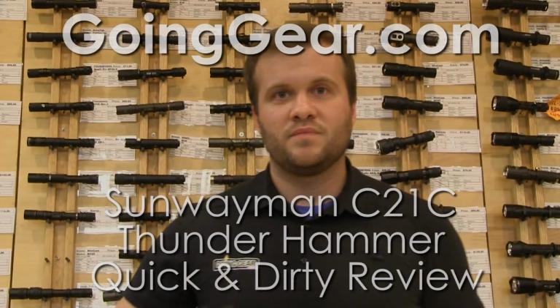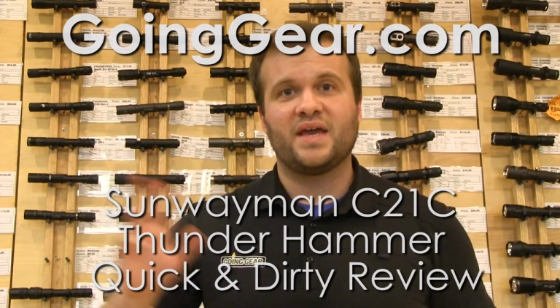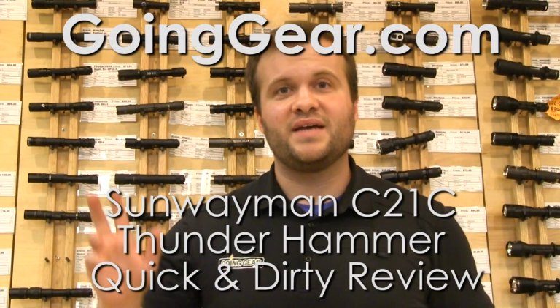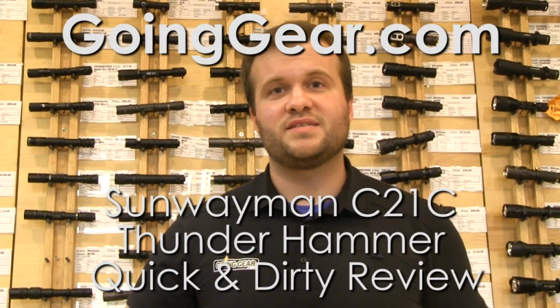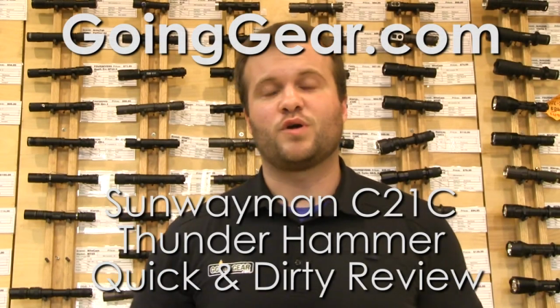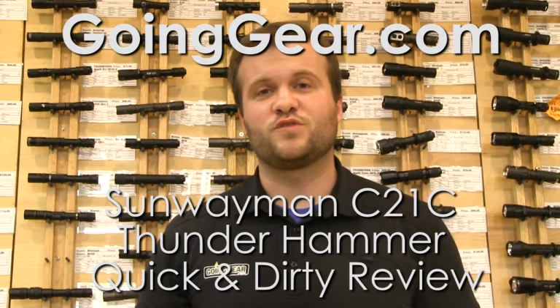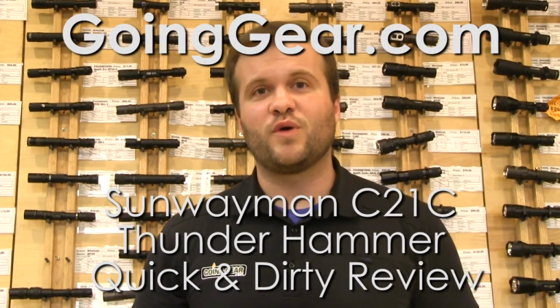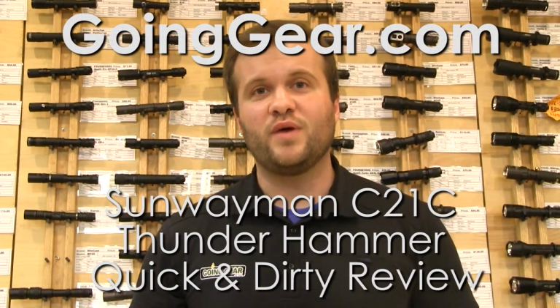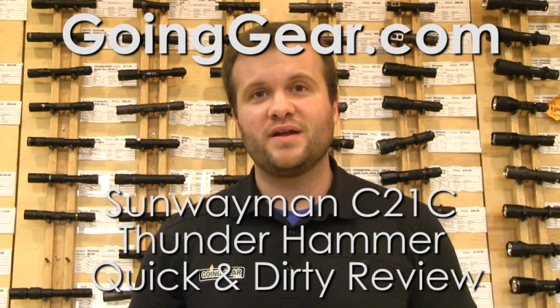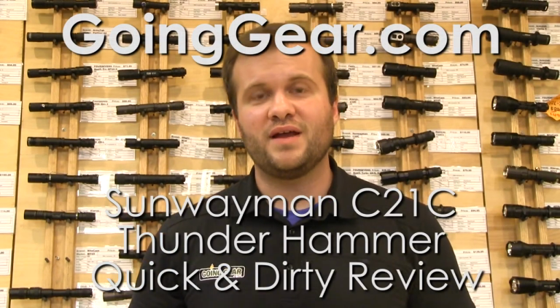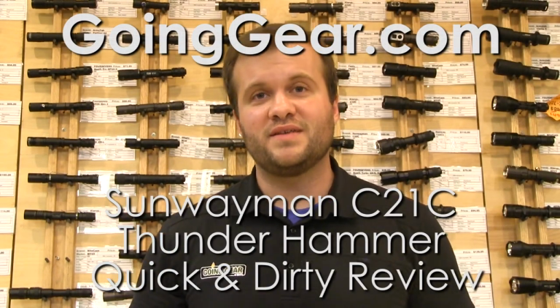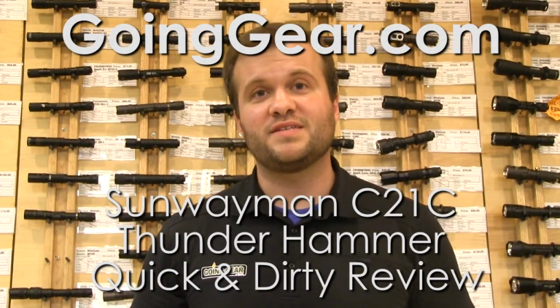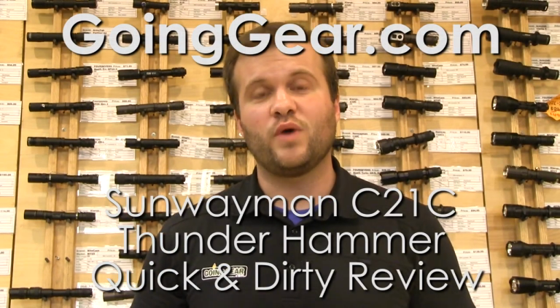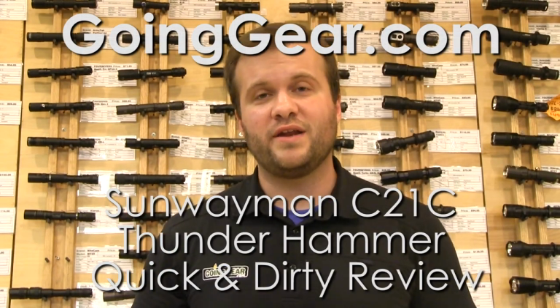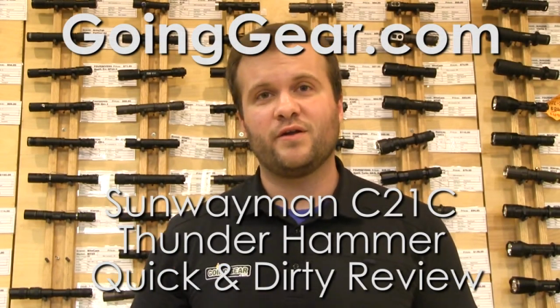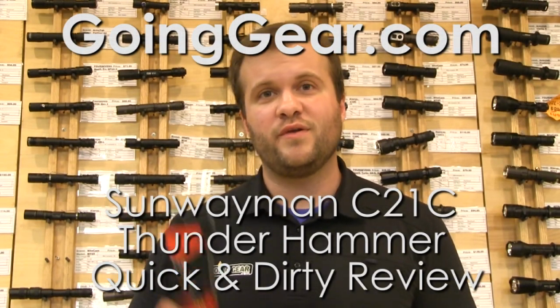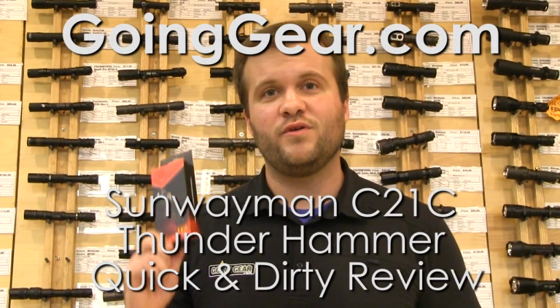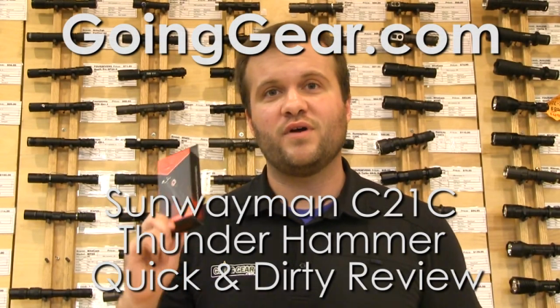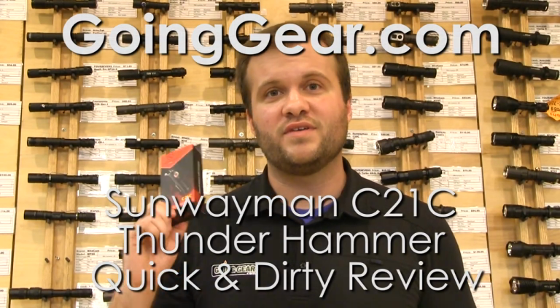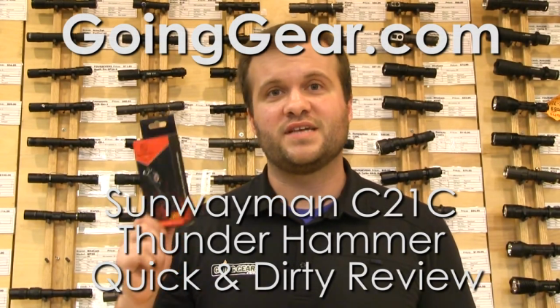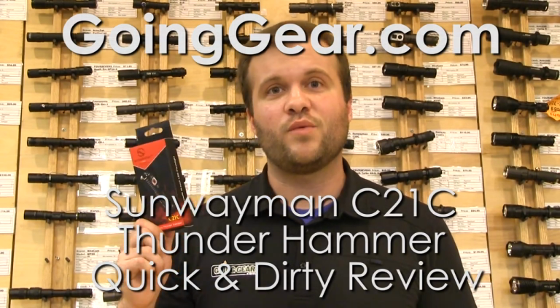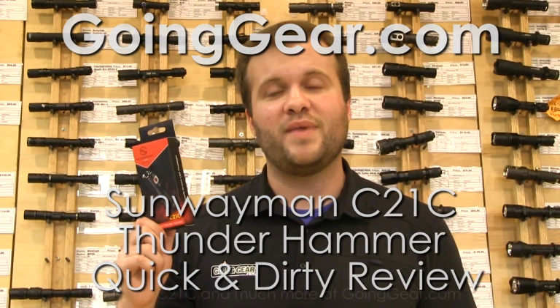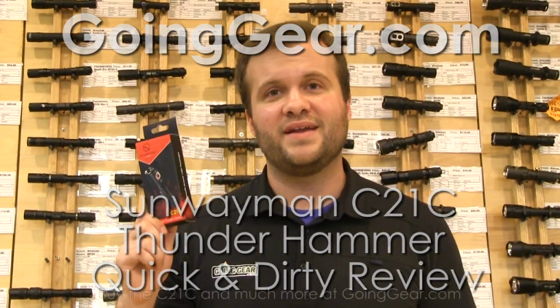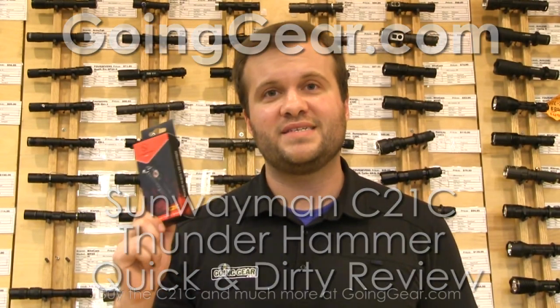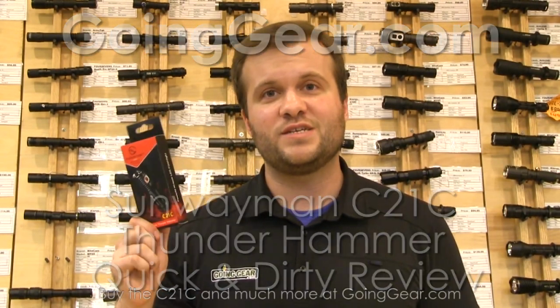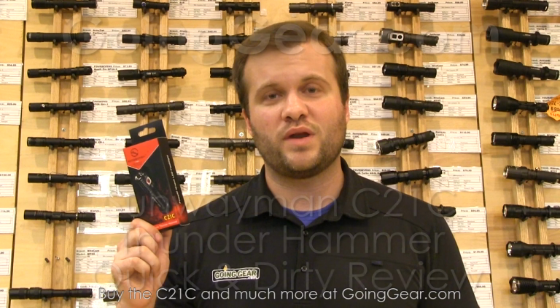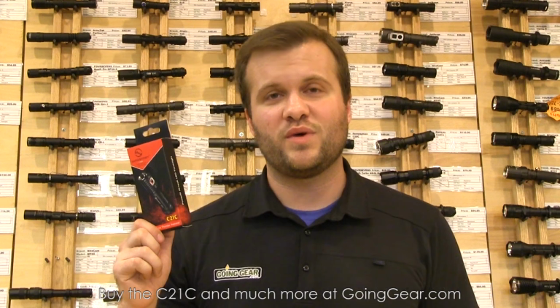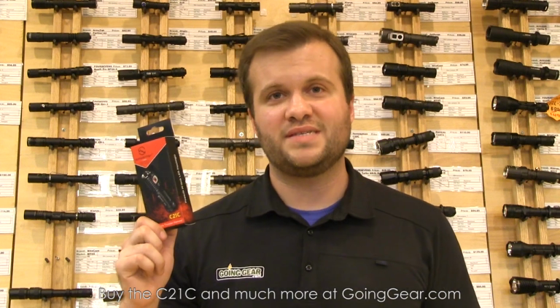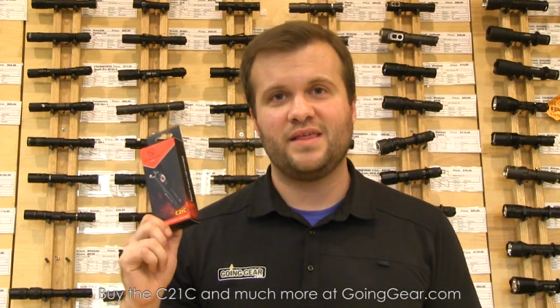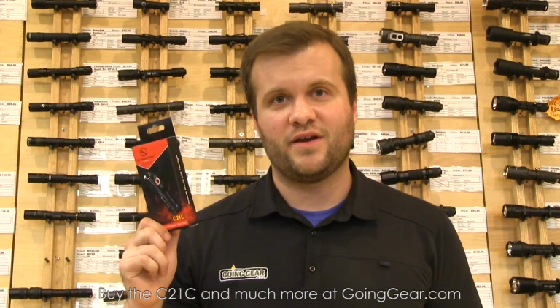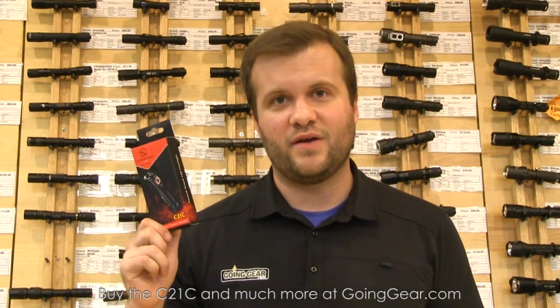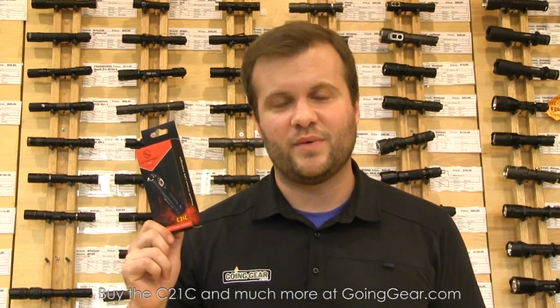Hey guys, it's Marshall from Going Gear, and this is the quick and dirty review of the Sunwayman C21C Thunder Hammer.